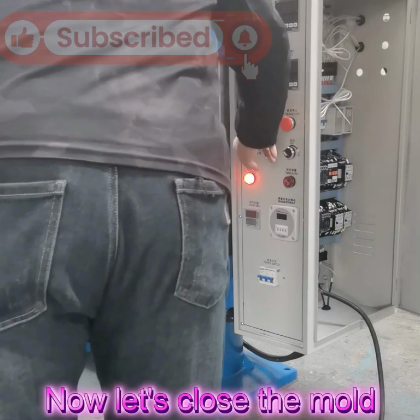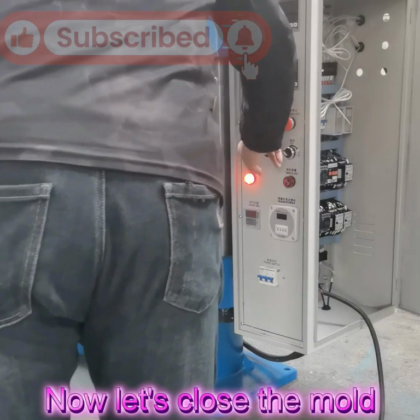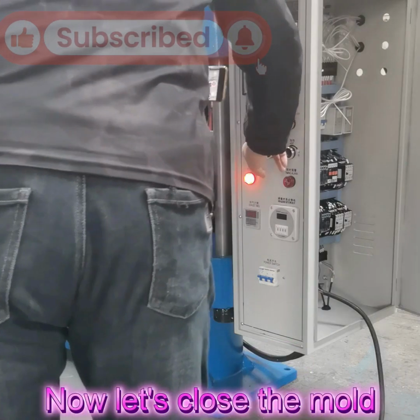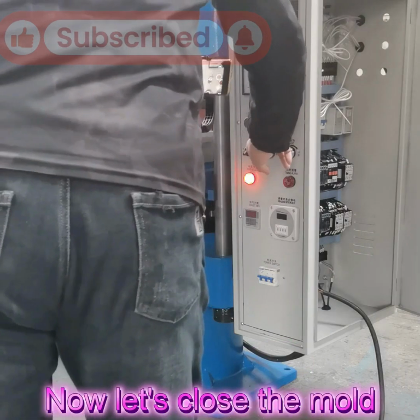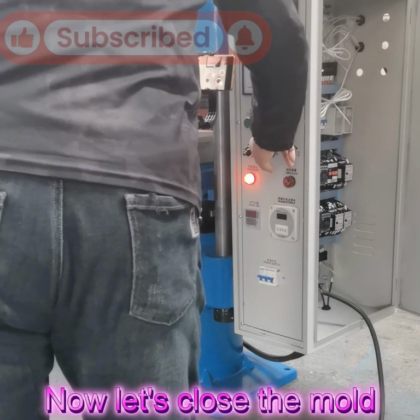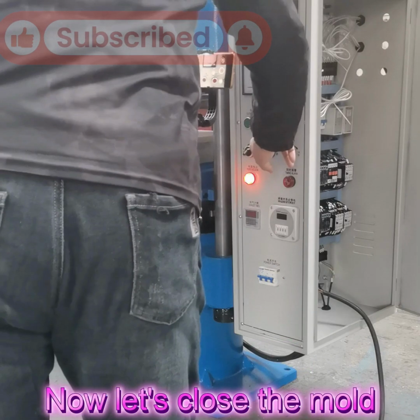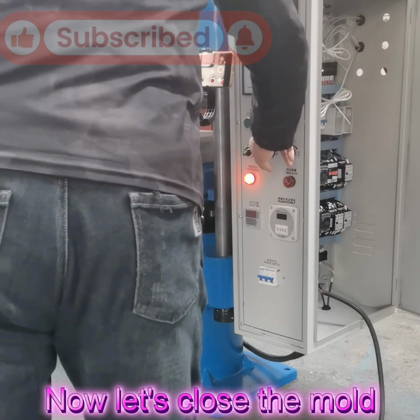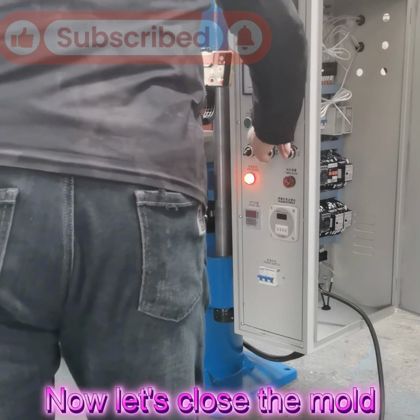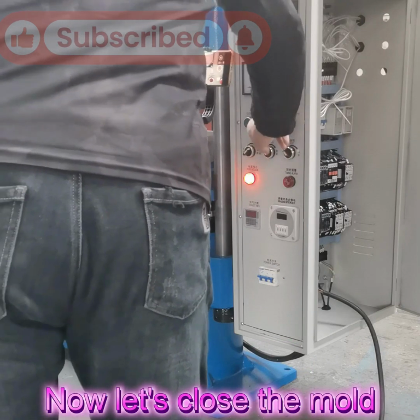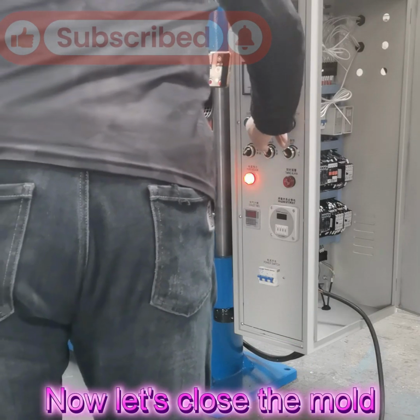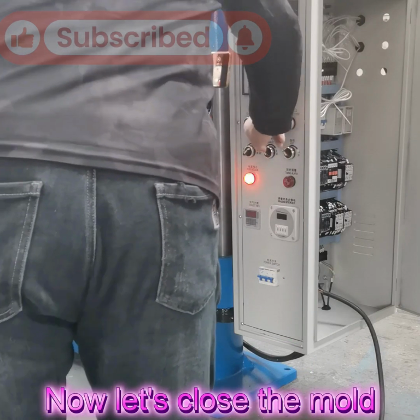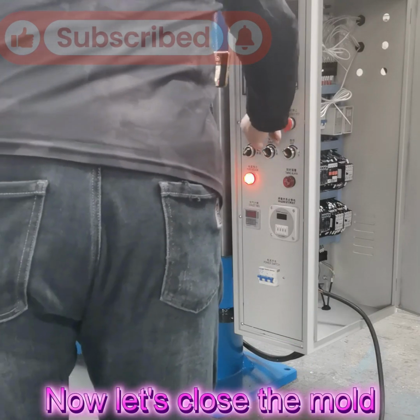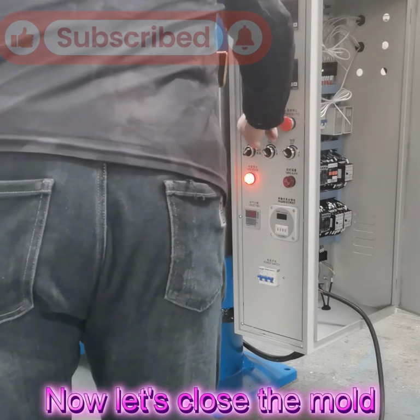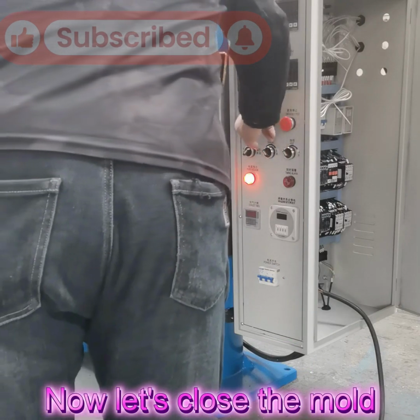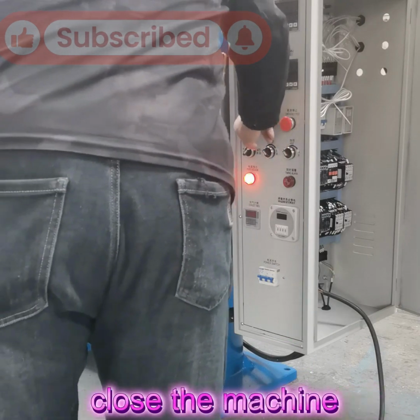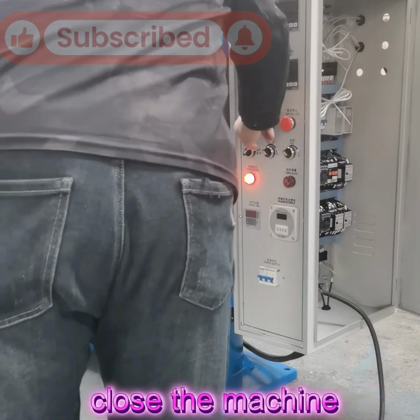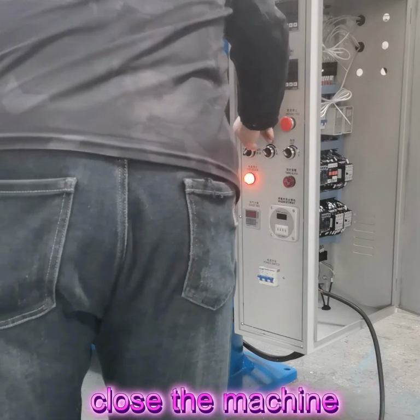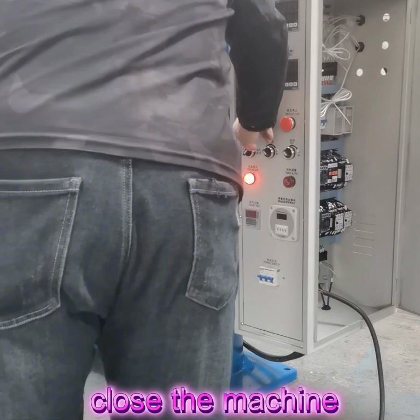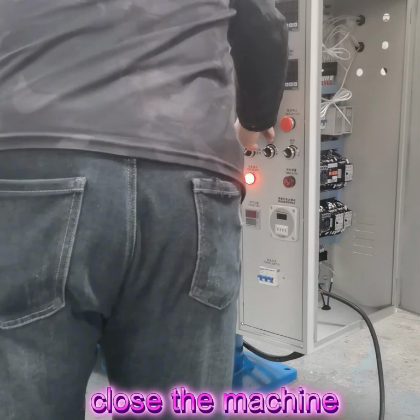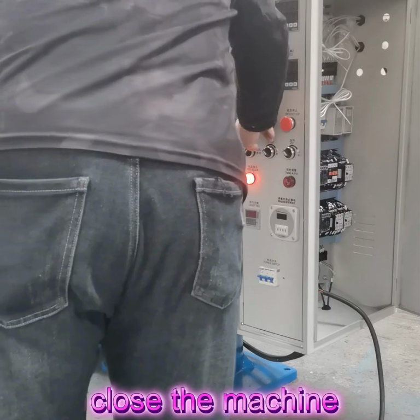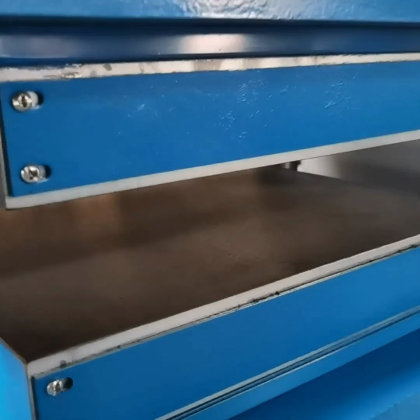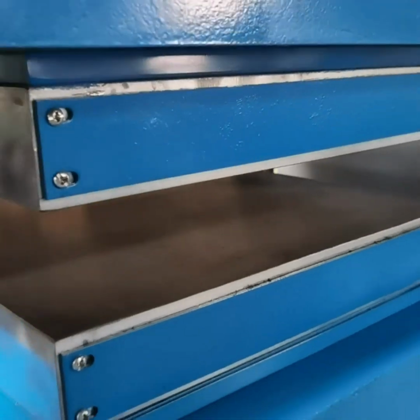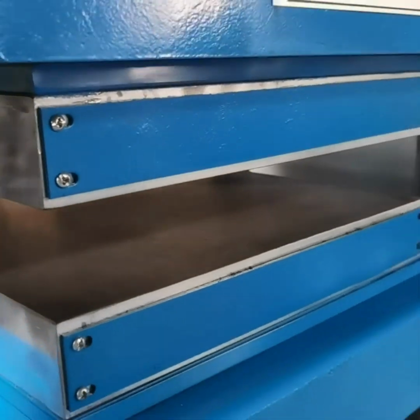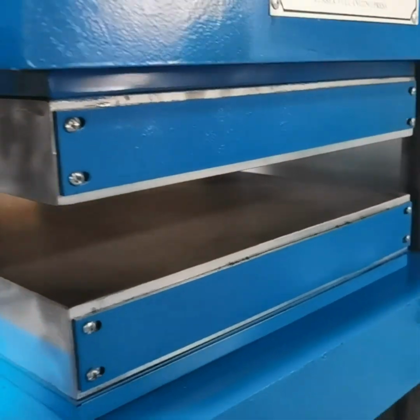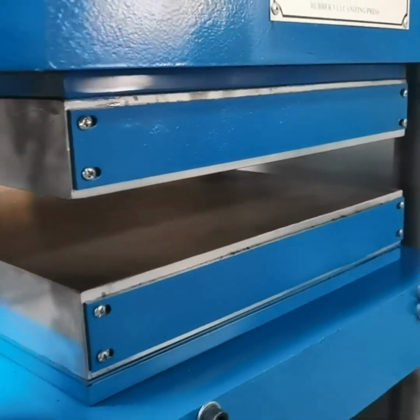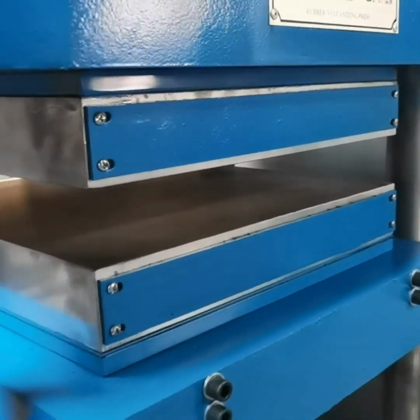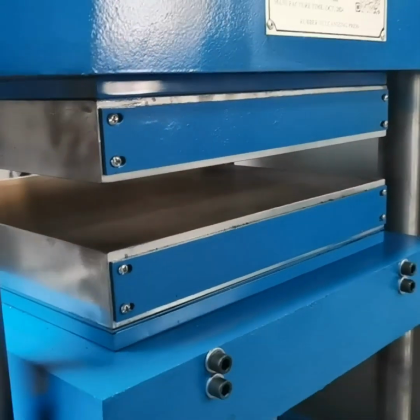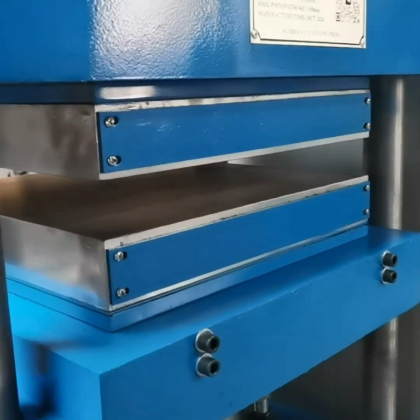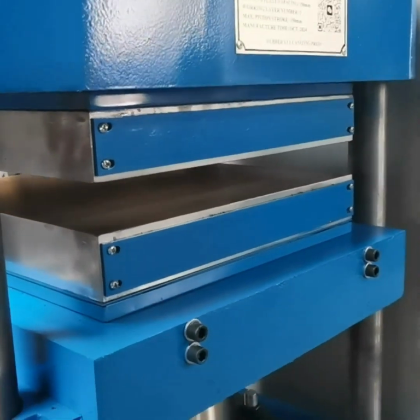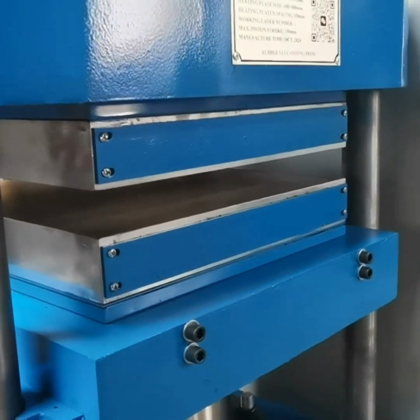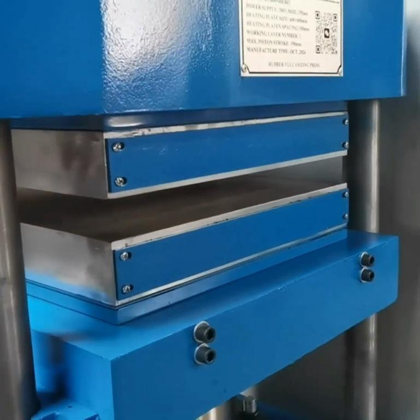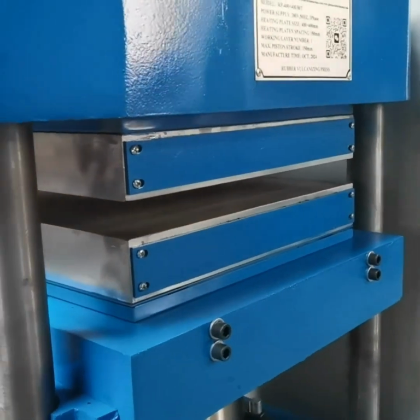Now let's close the mold, close the machine. Just press this button — the mold is closed.